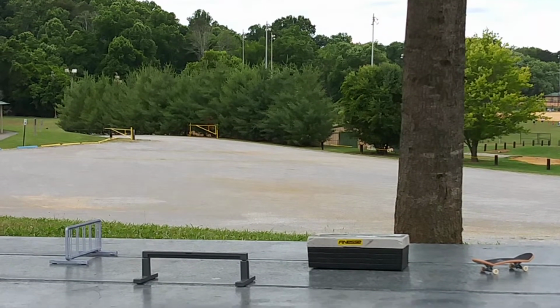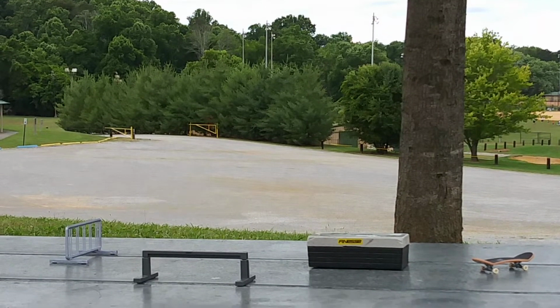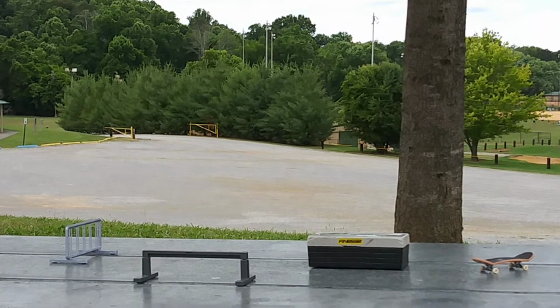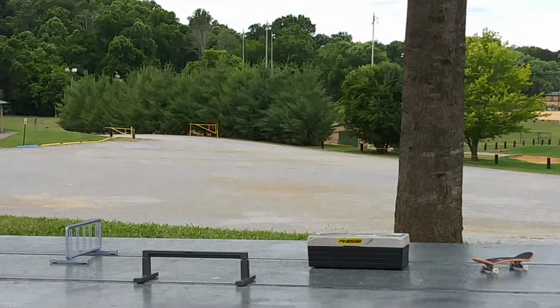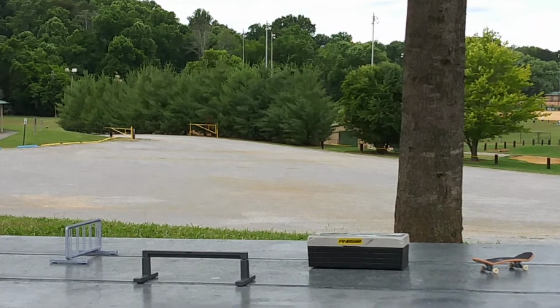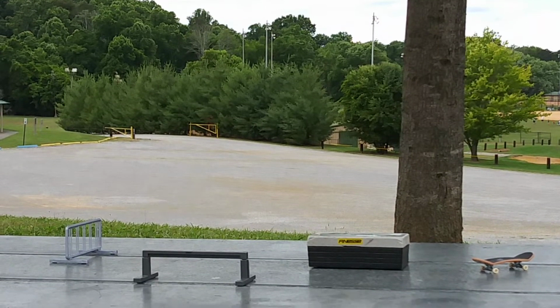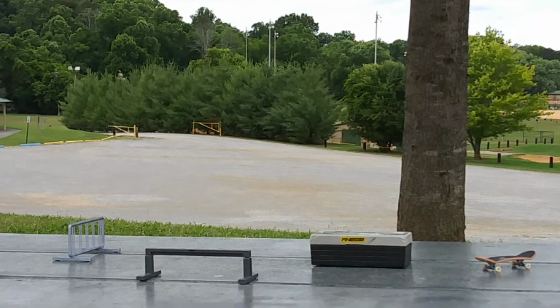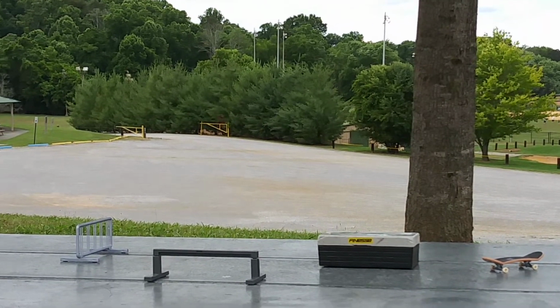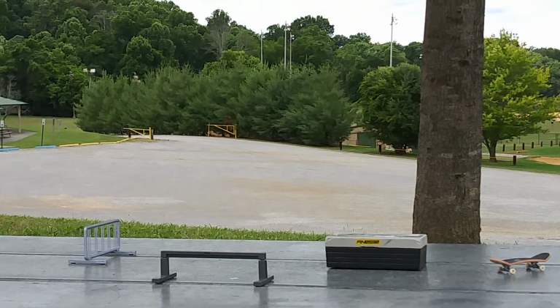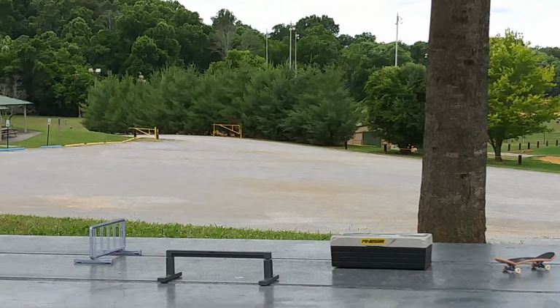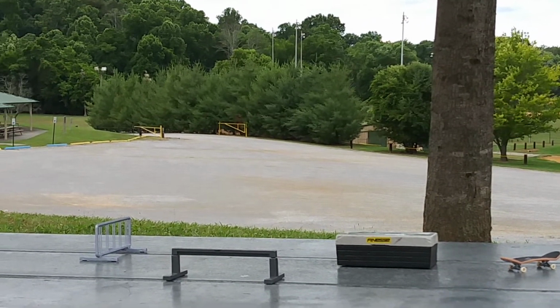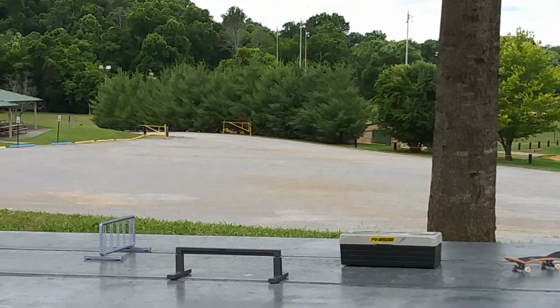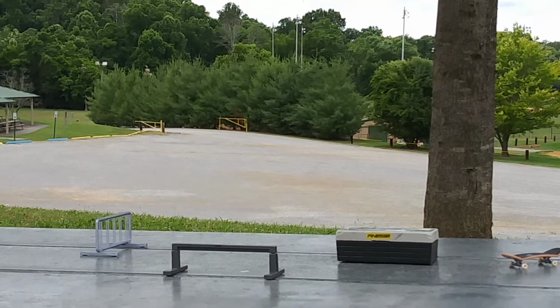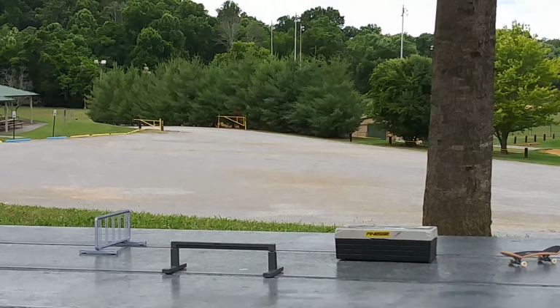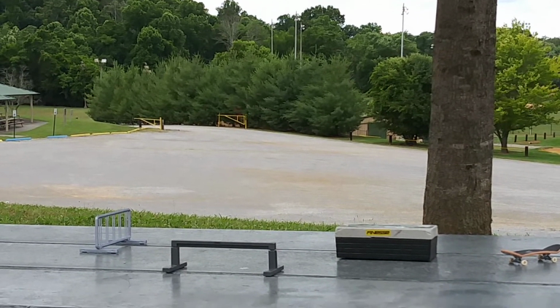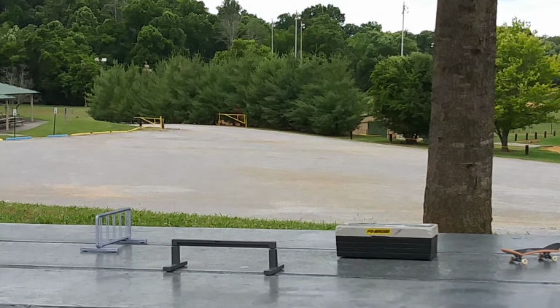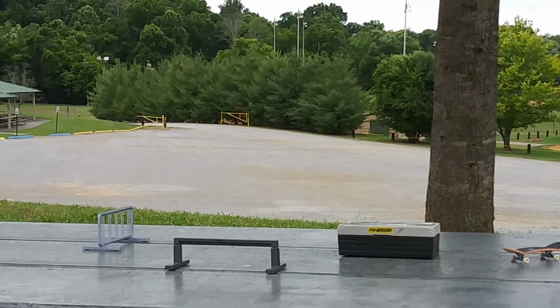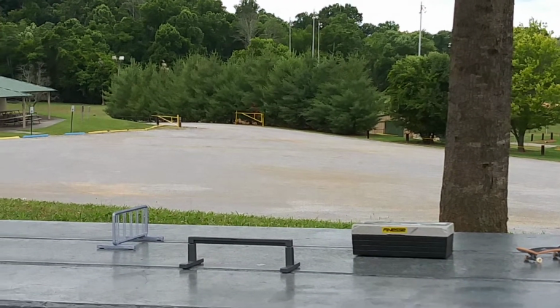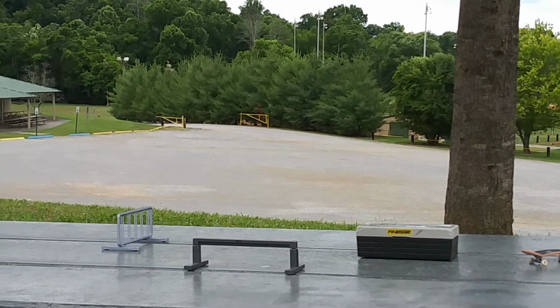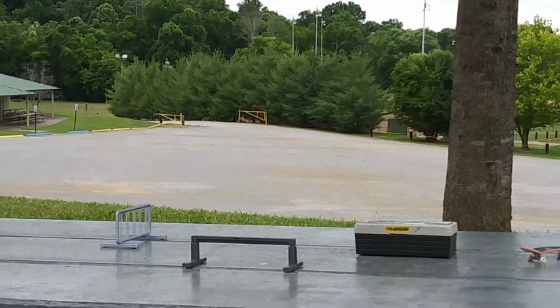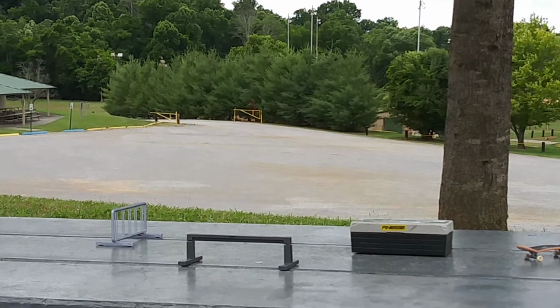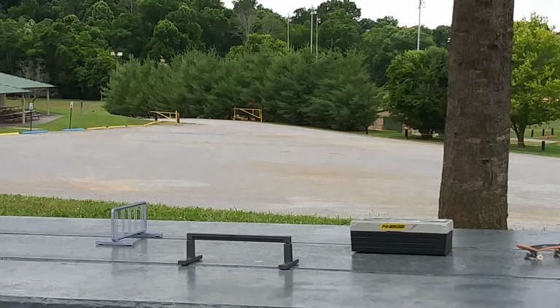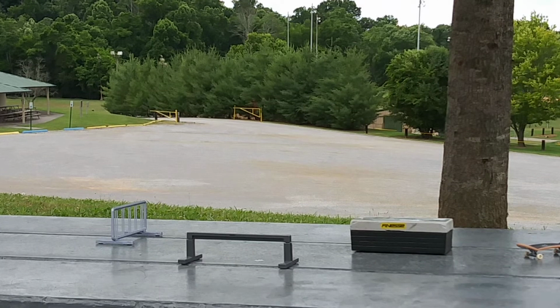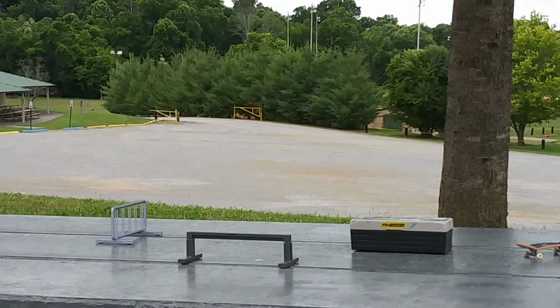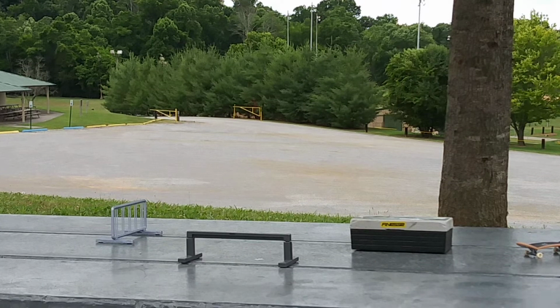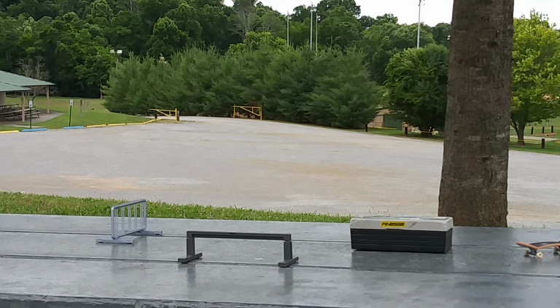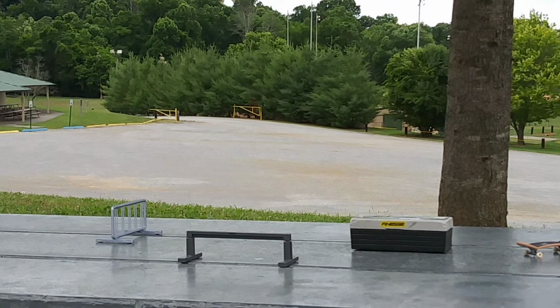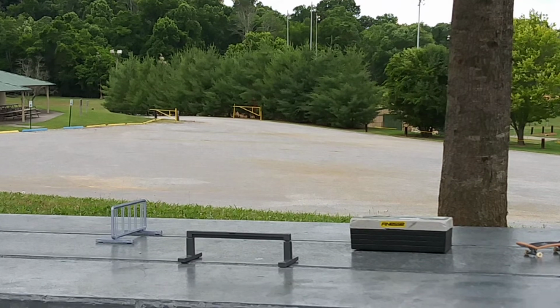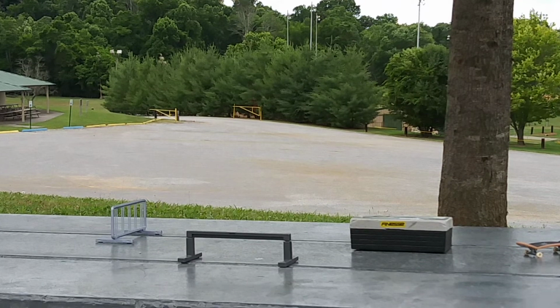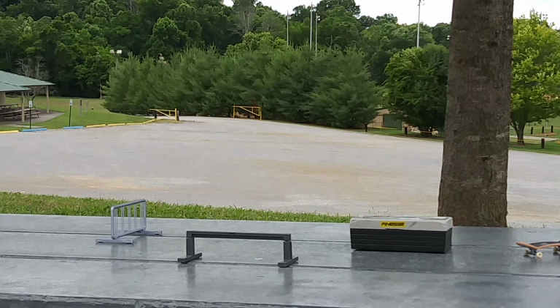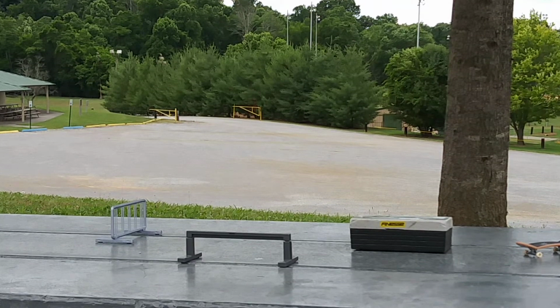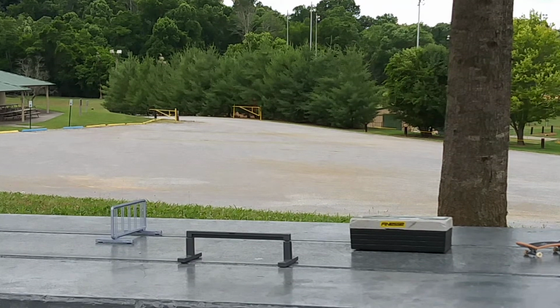Heck yeah, let's do some more tech decking. Alright here, Franklin Escape Park on the table.